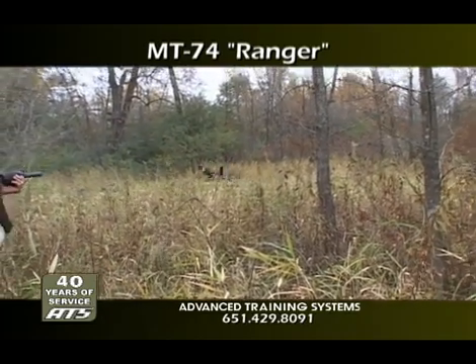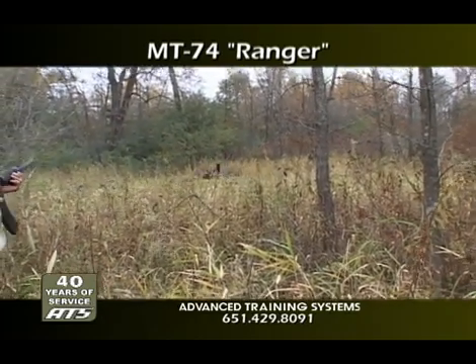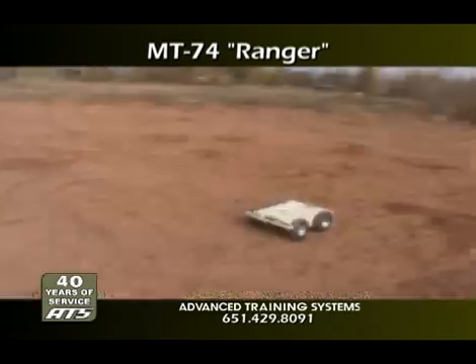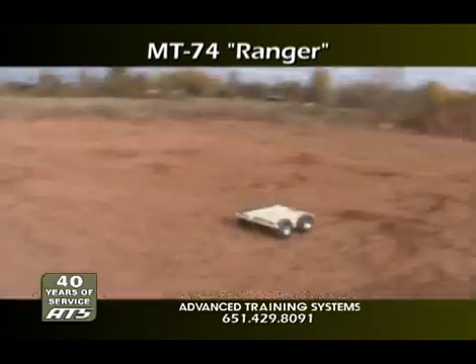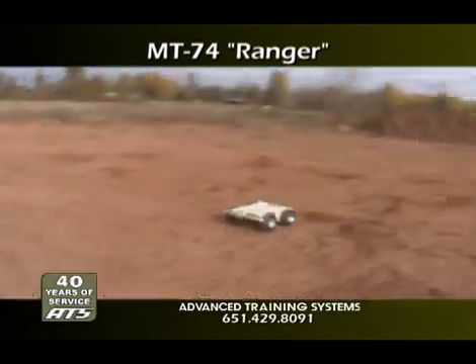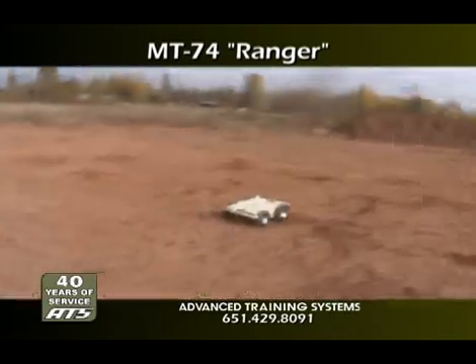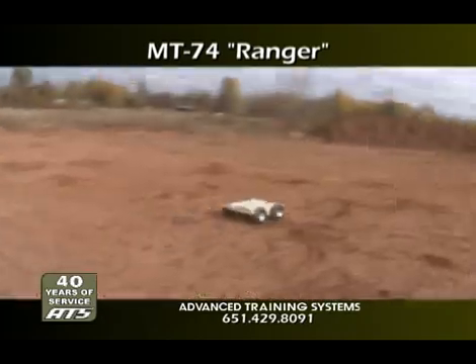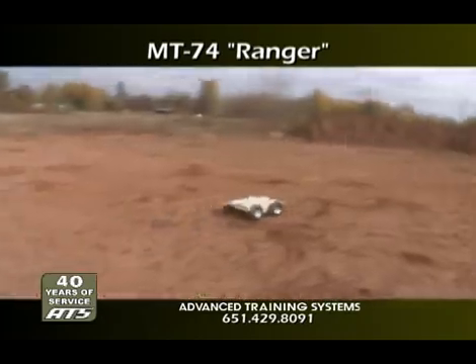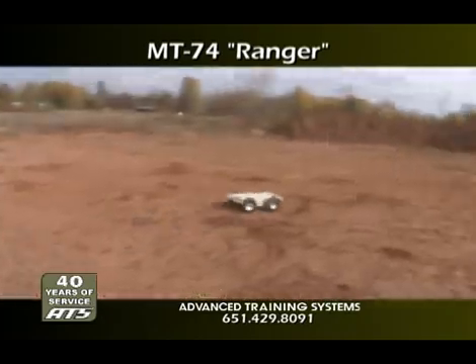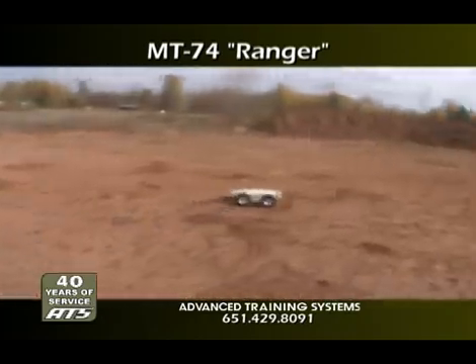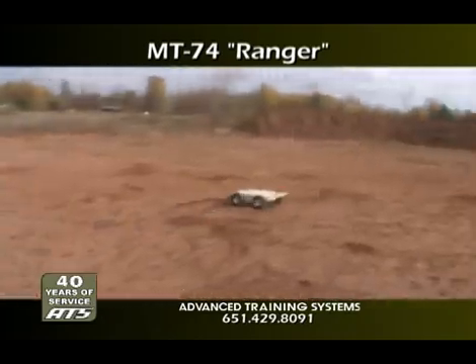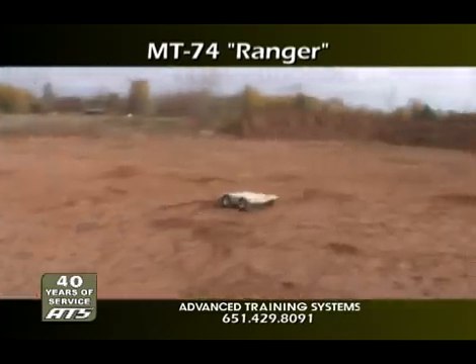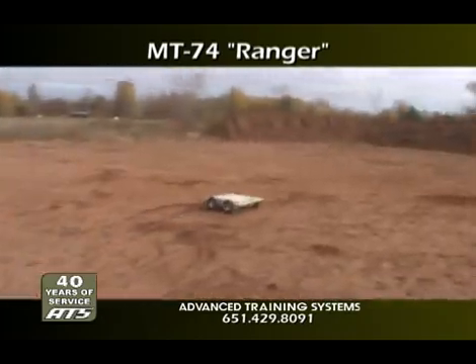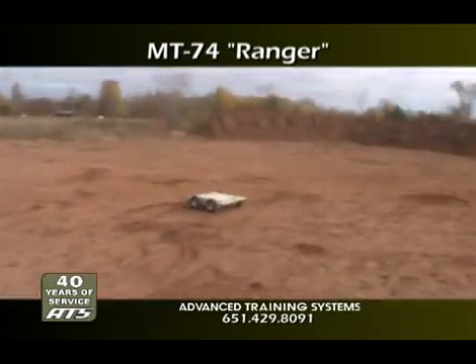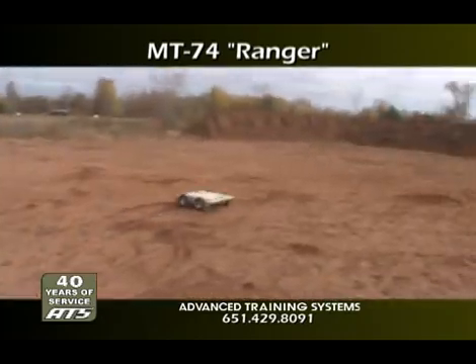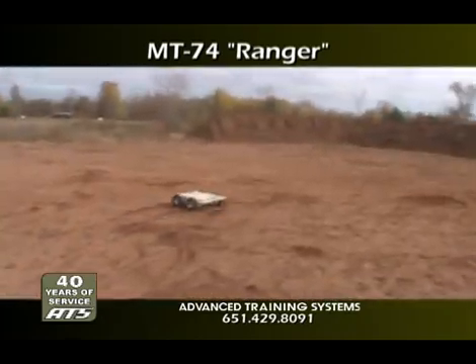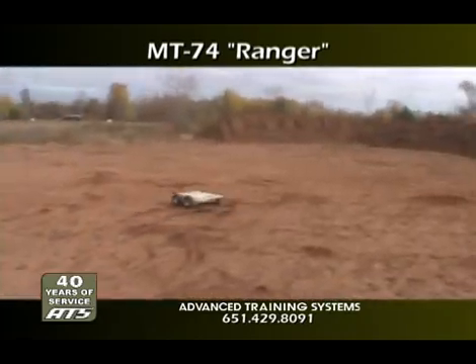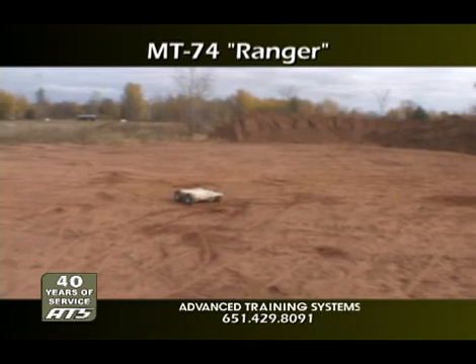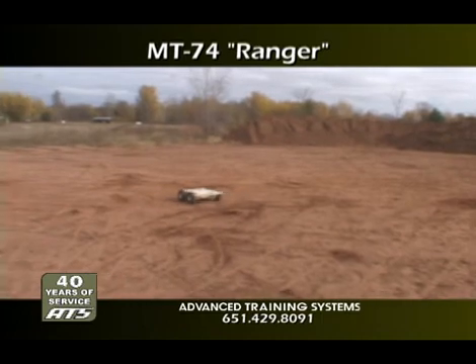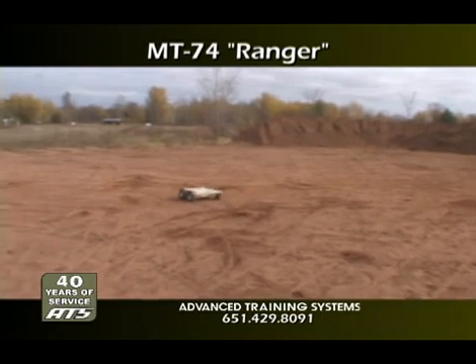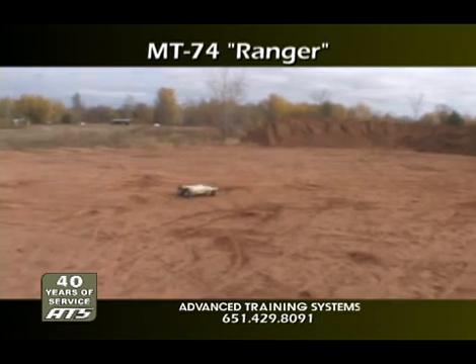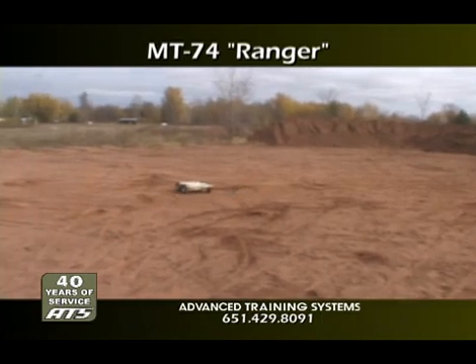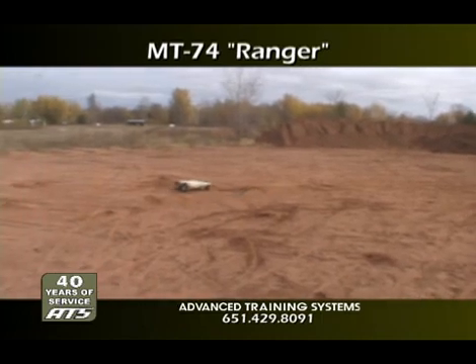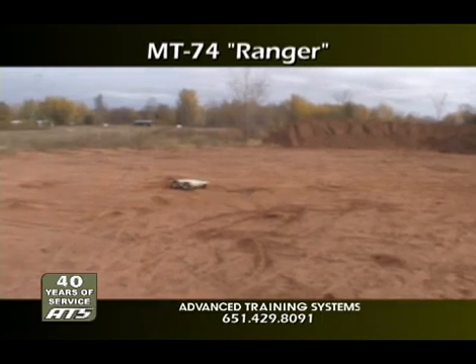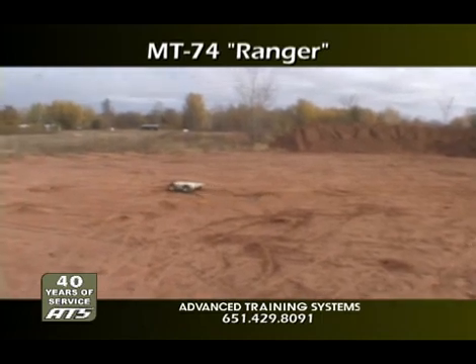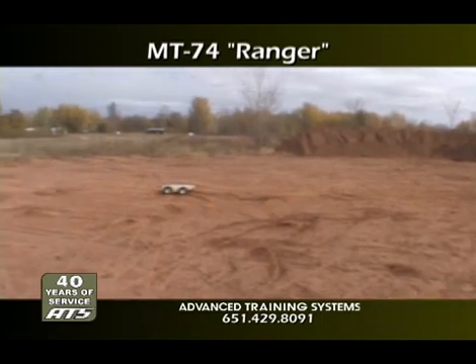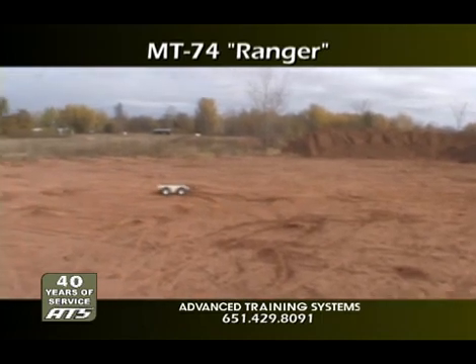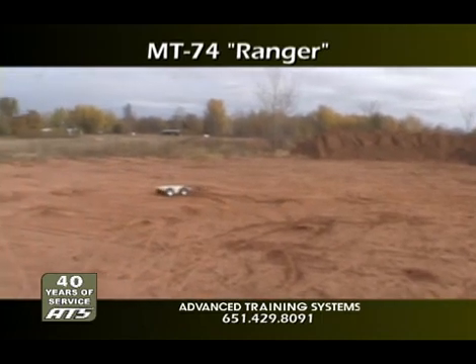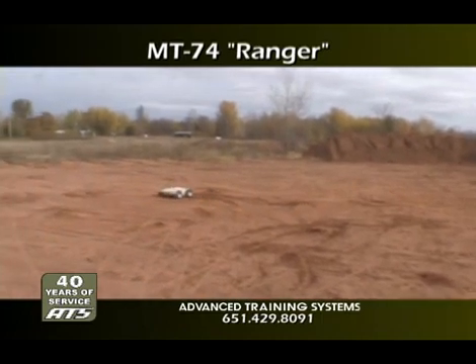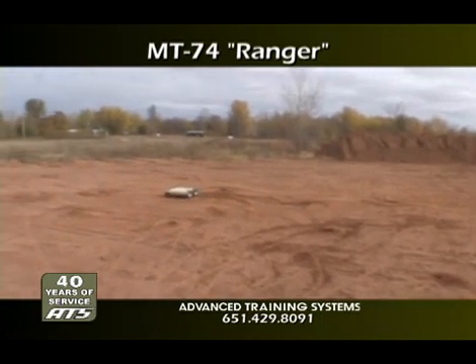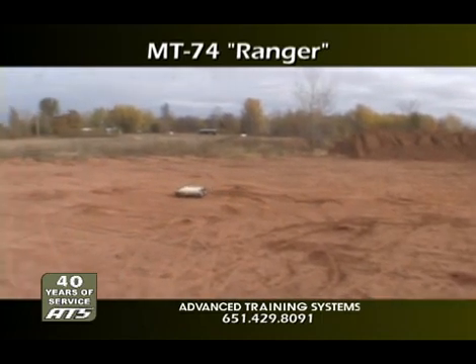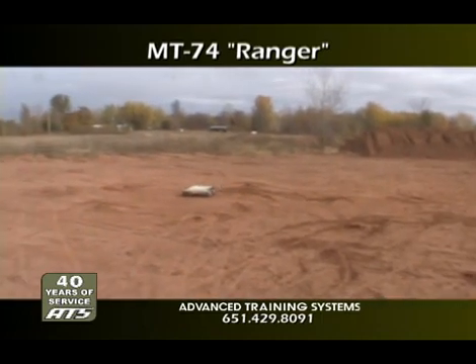The MT-74 Ranger is an all-terrain, multi-mission, wireless-controlled, four-wheel-drive training platform.